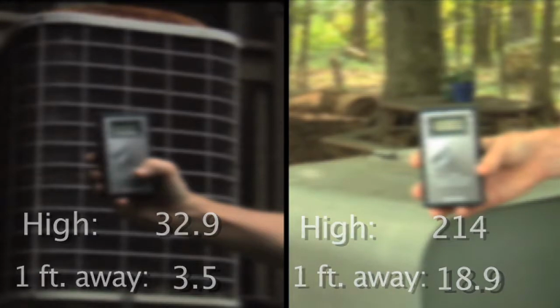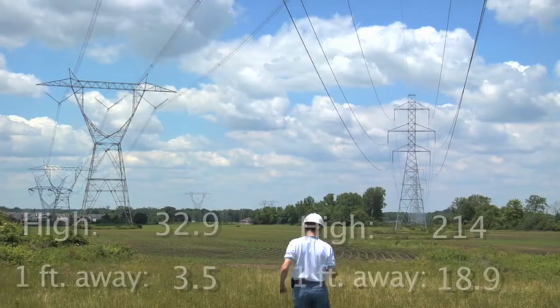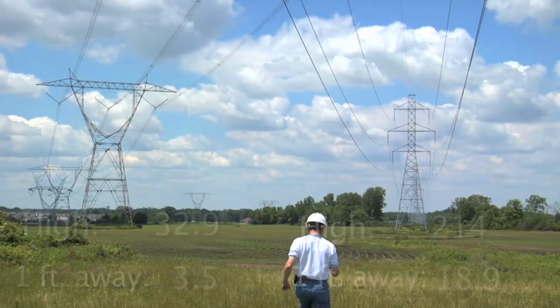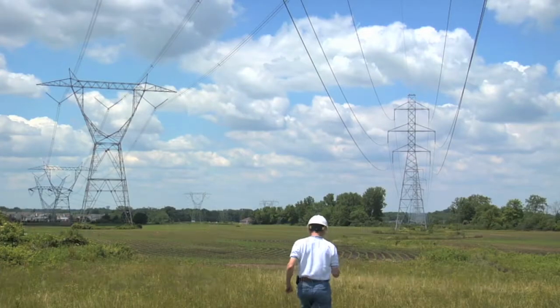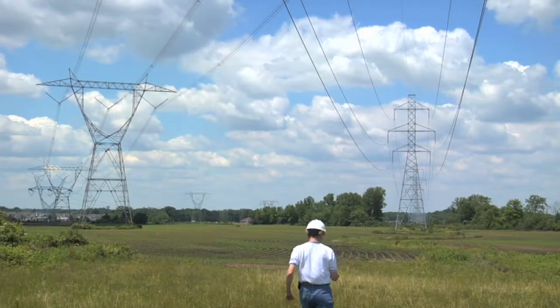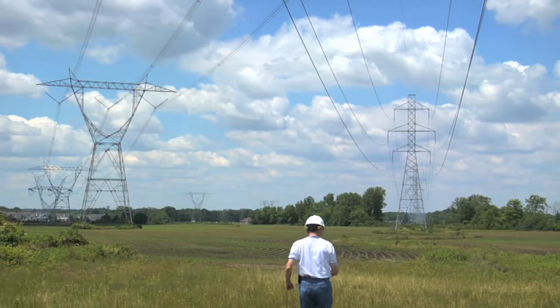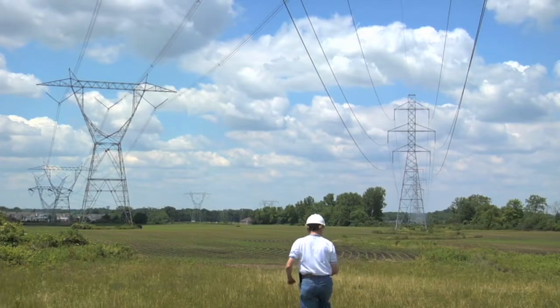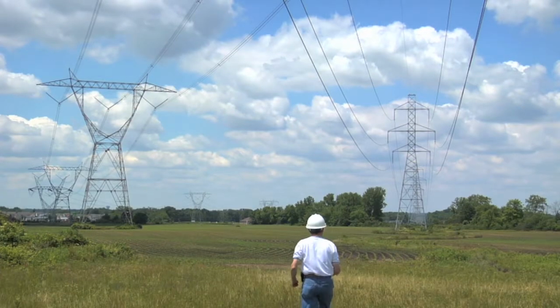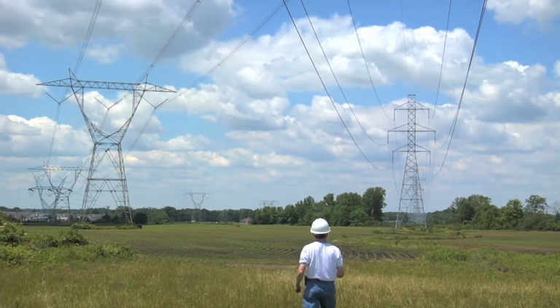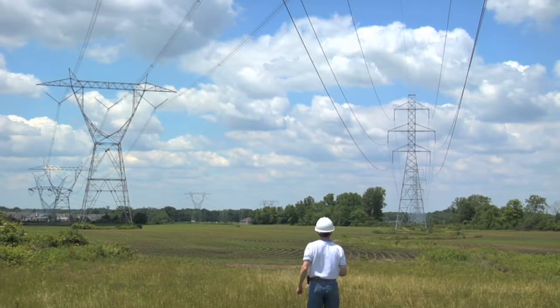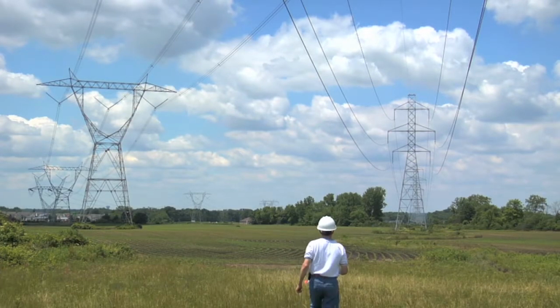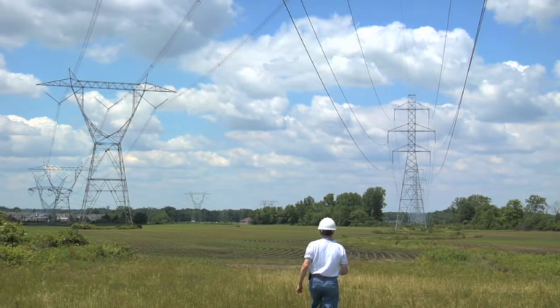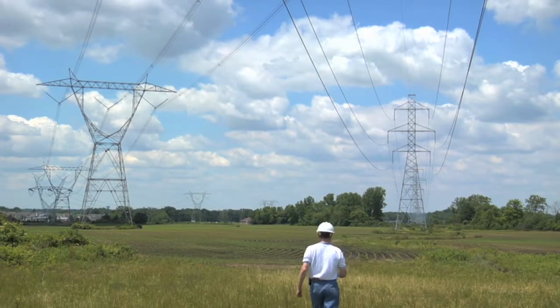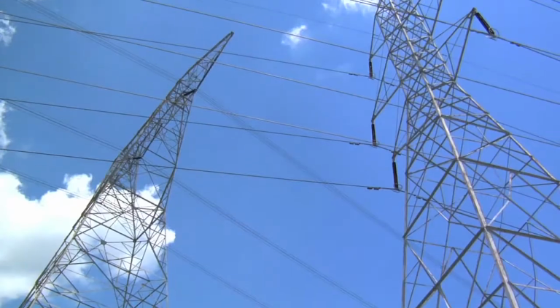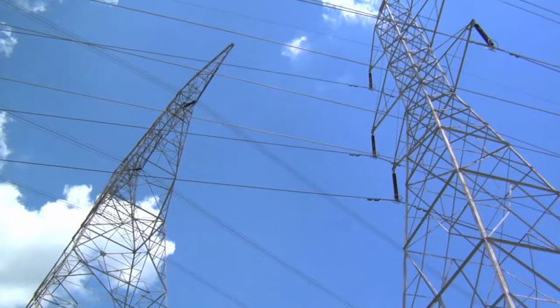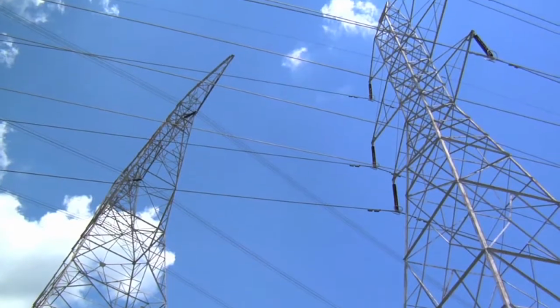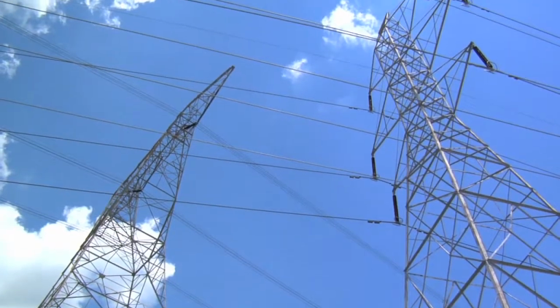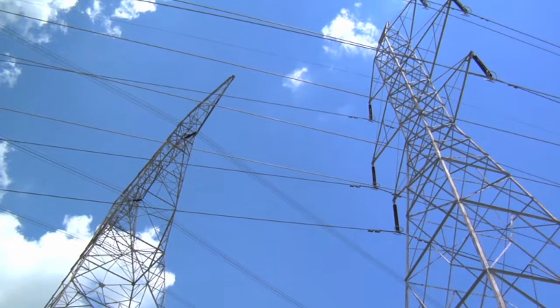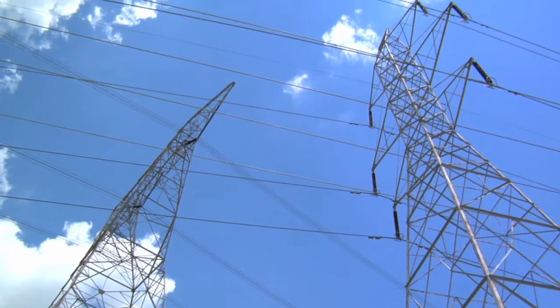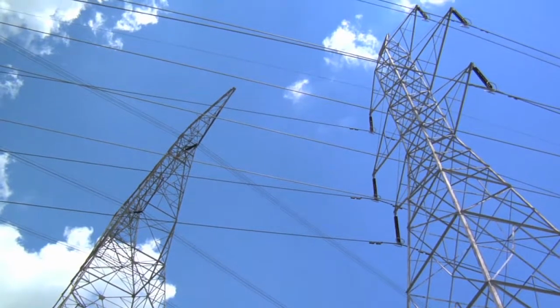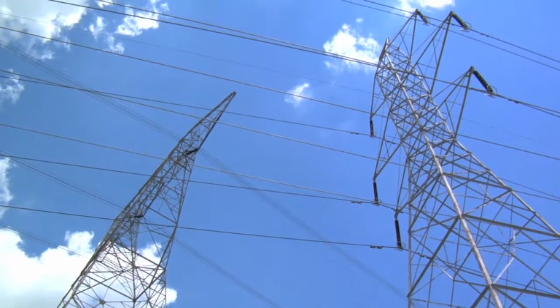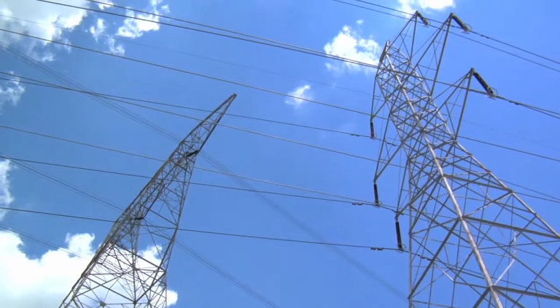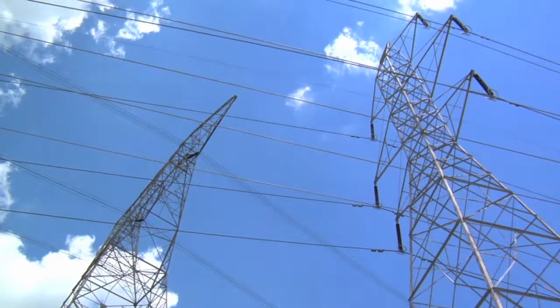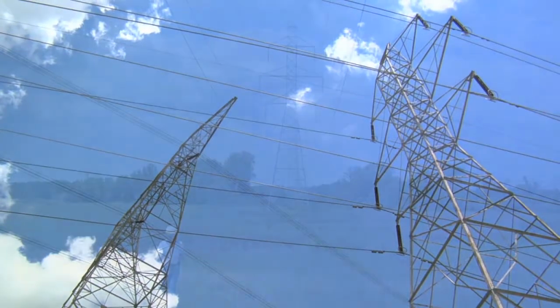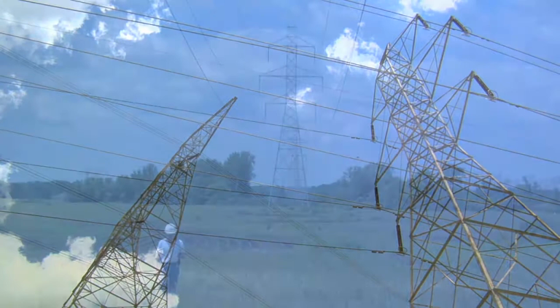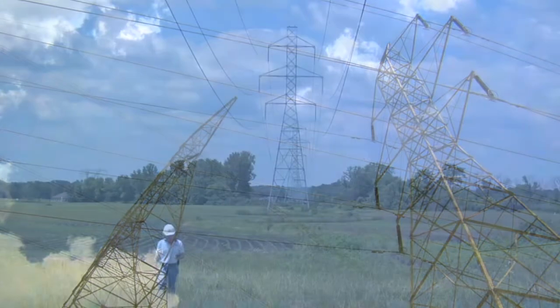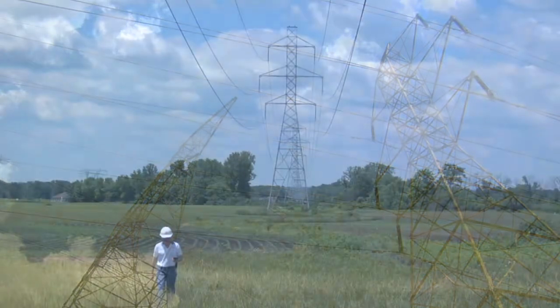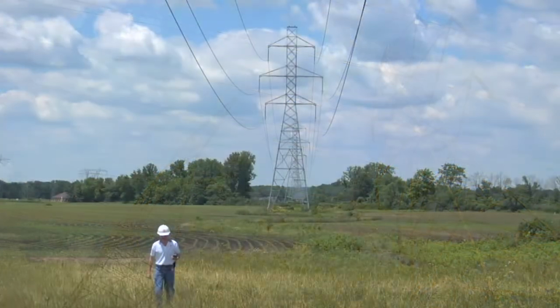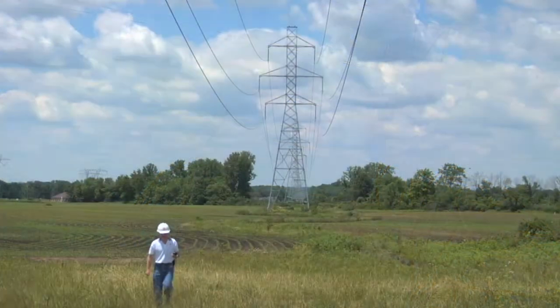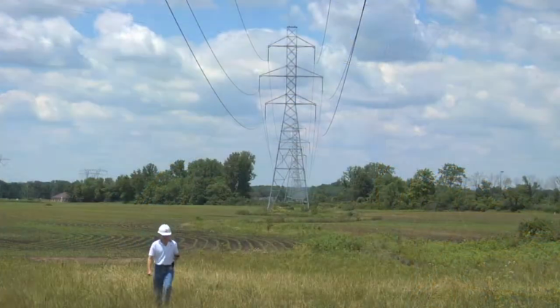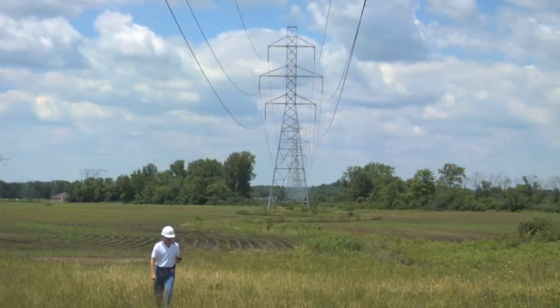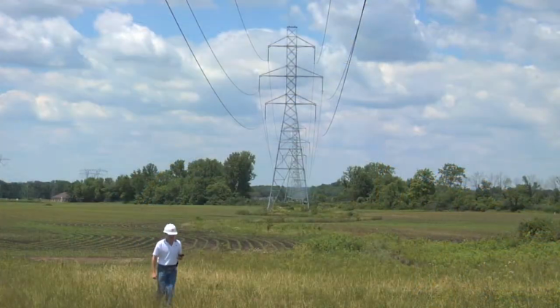Now we'll measure the magnetic field of several transmission lines, both beneath them and at the edge of the right-of-way.